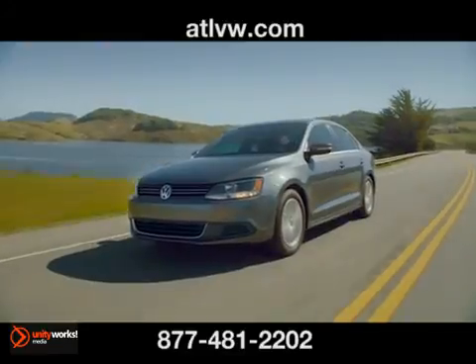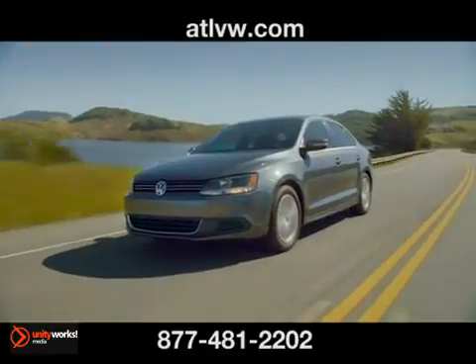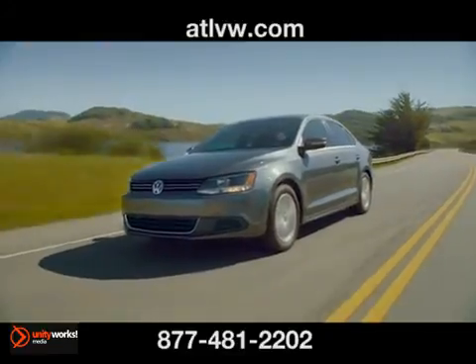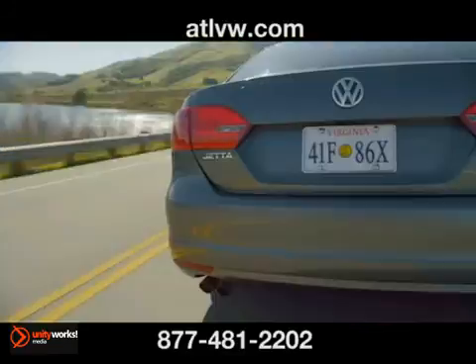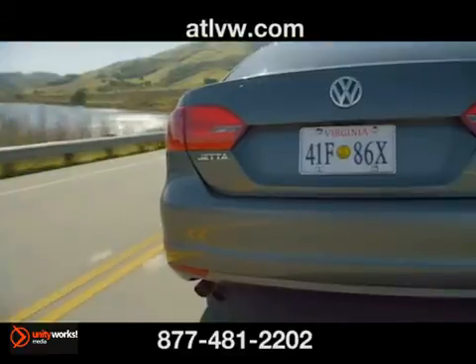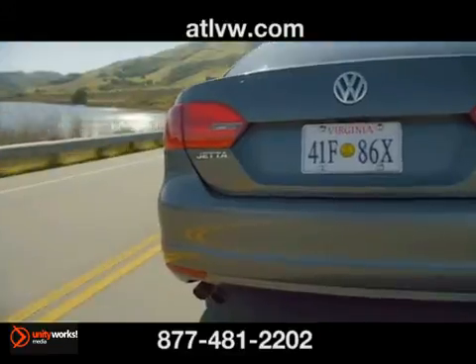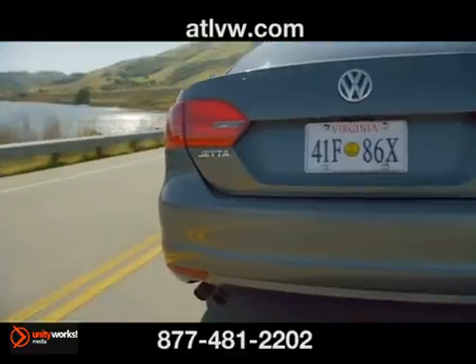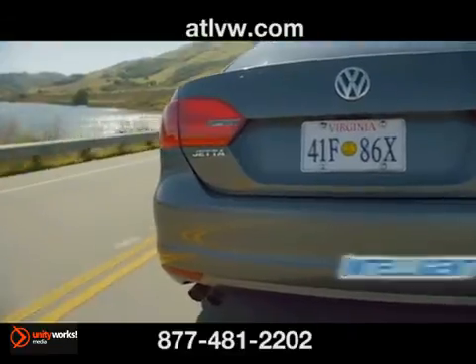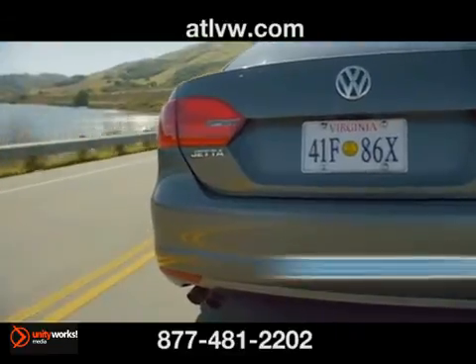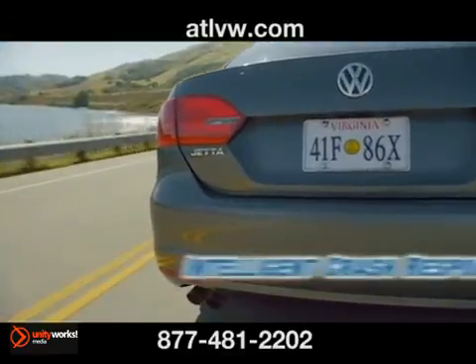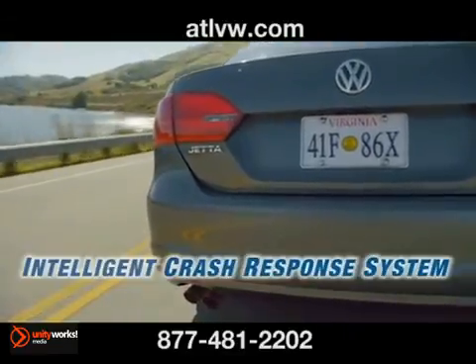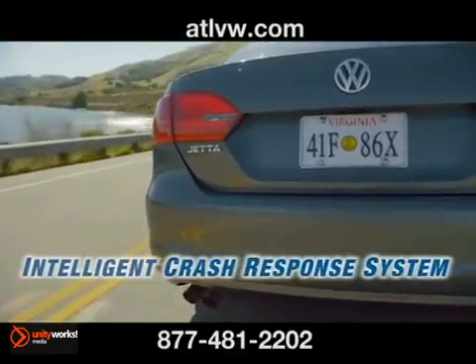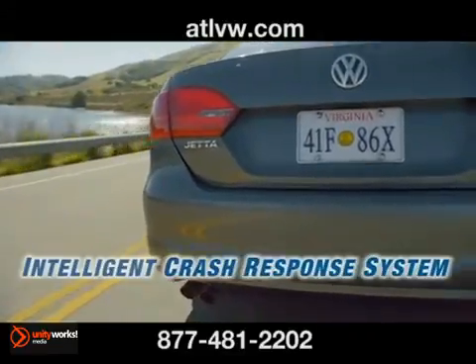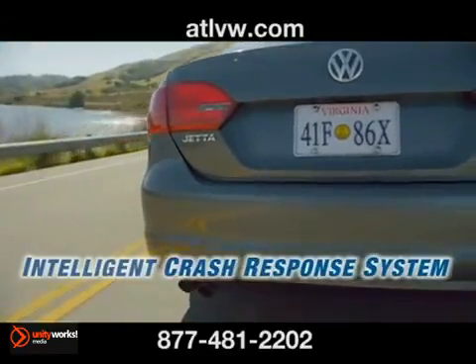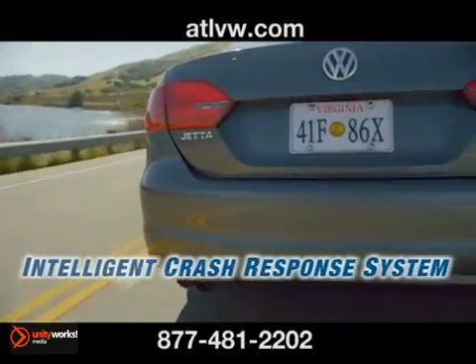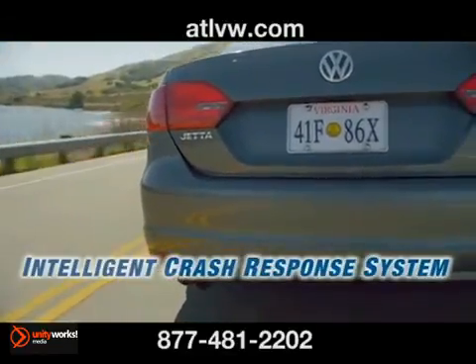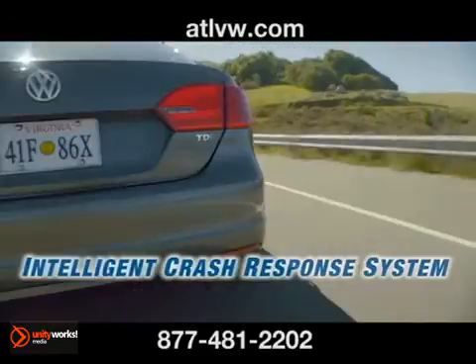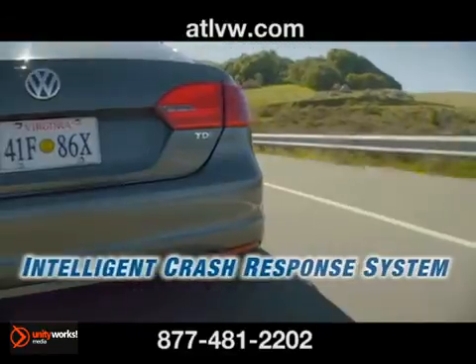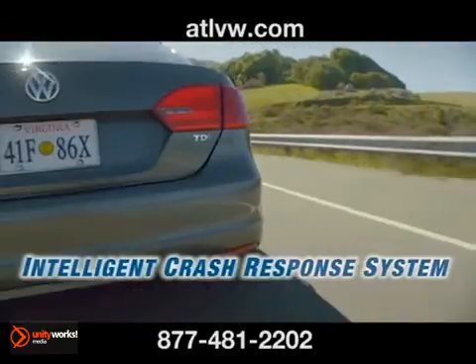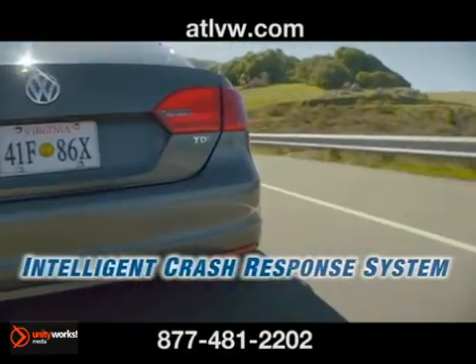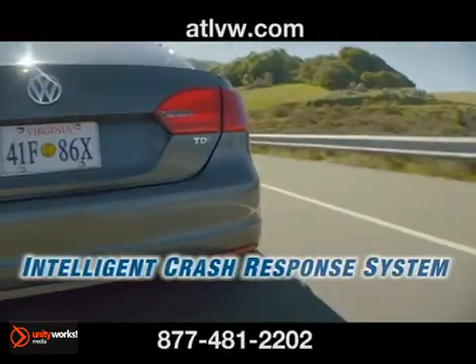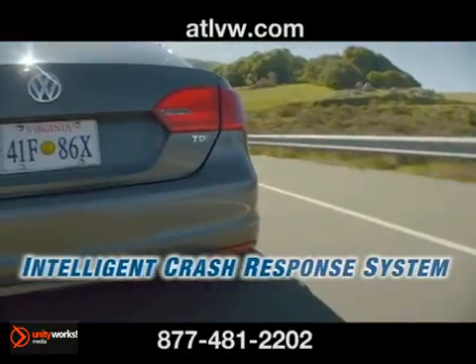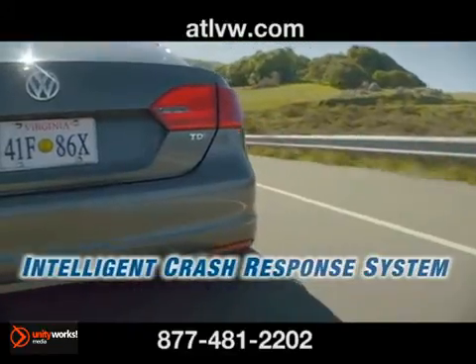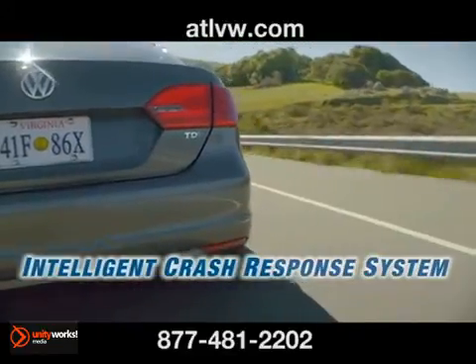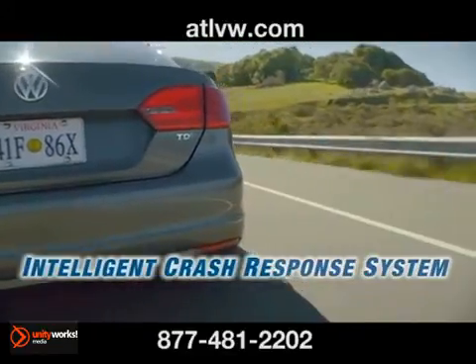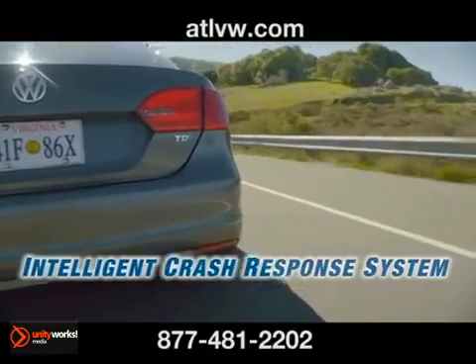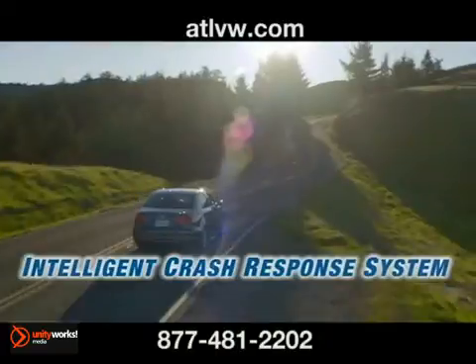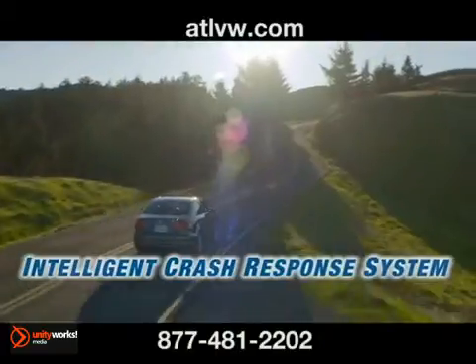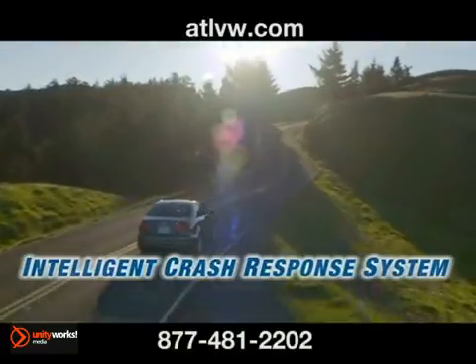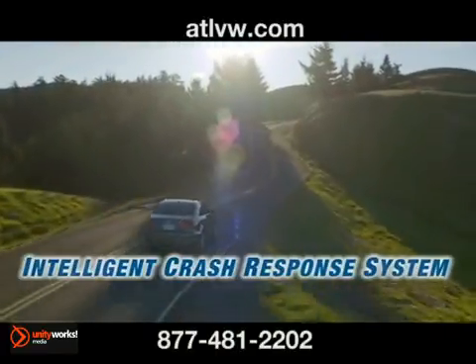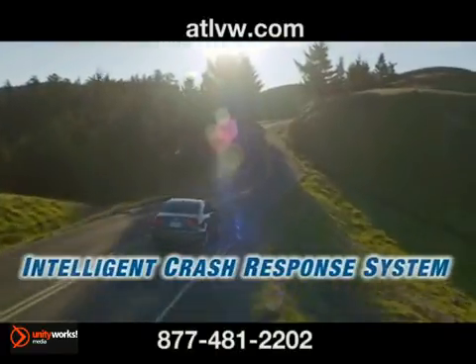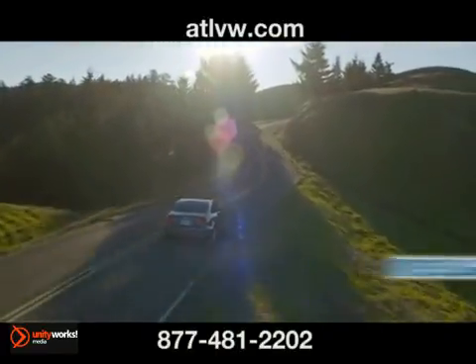Longer, roomier, and more affordable — it's the 2013 Volkswagen Jetta TDI.